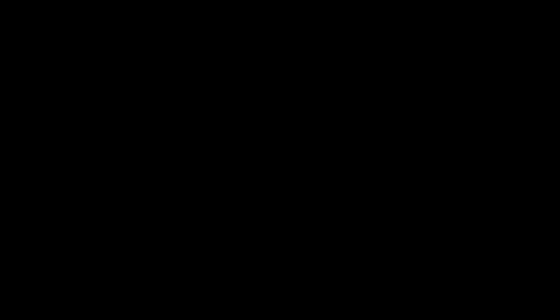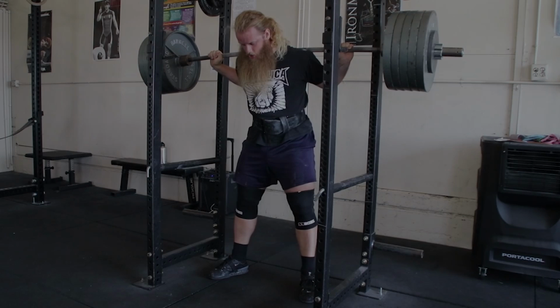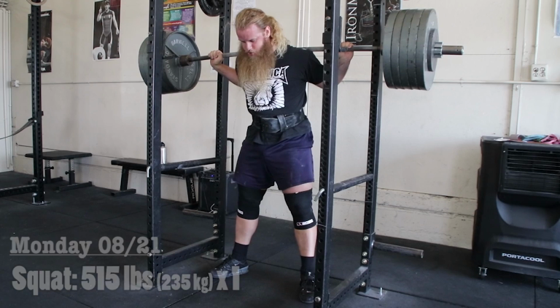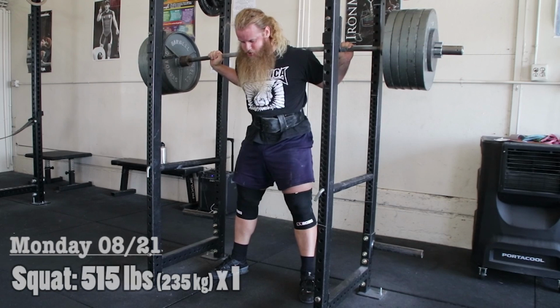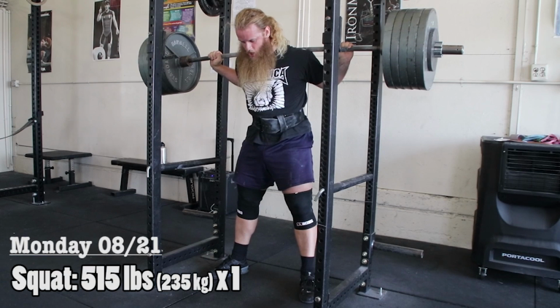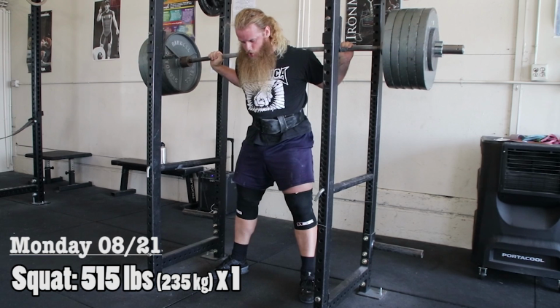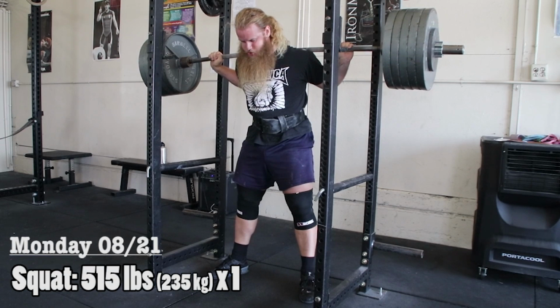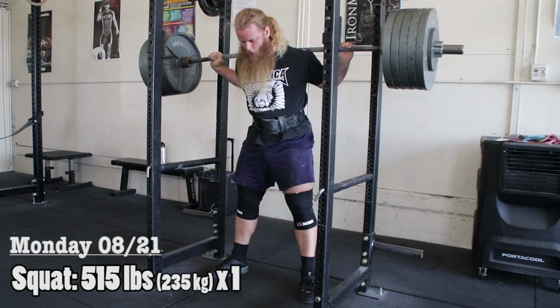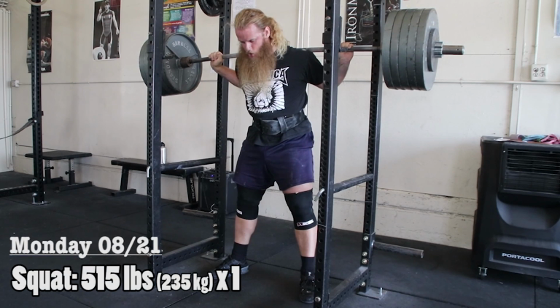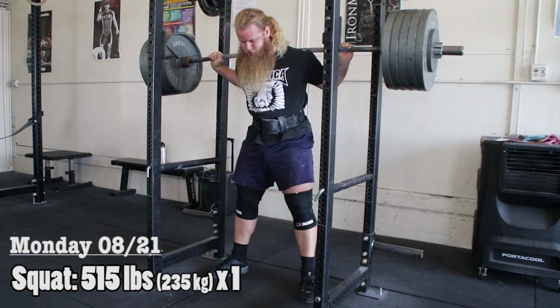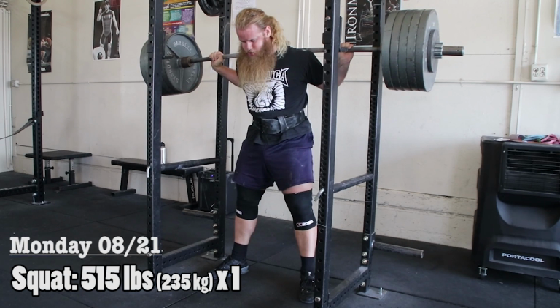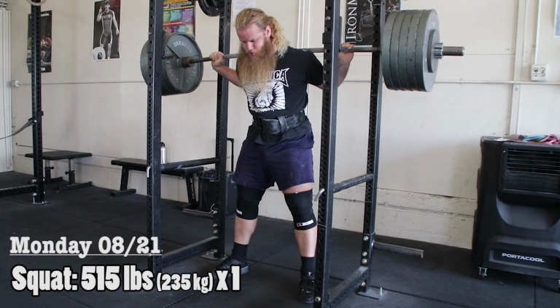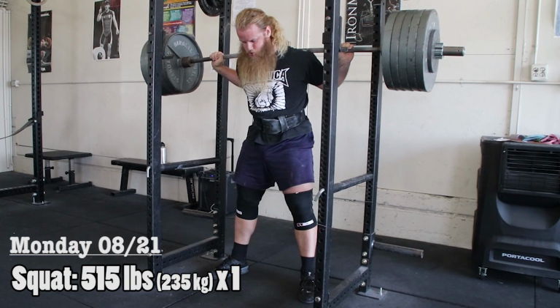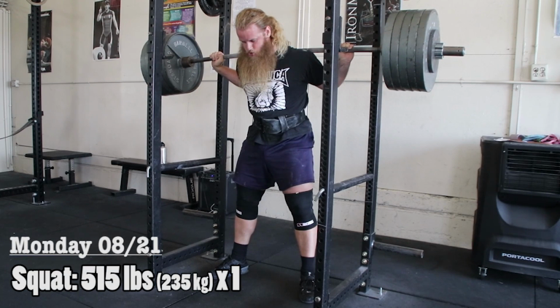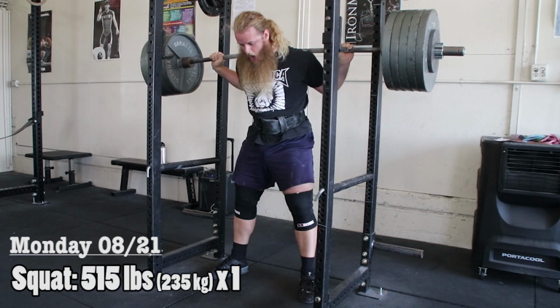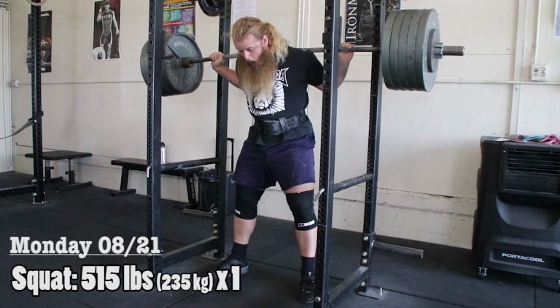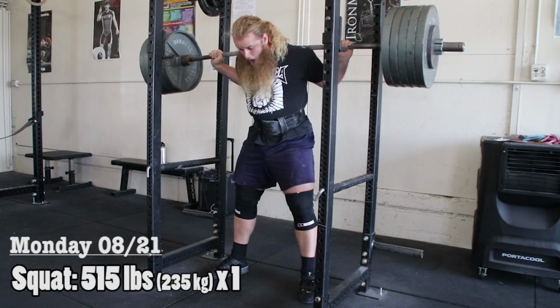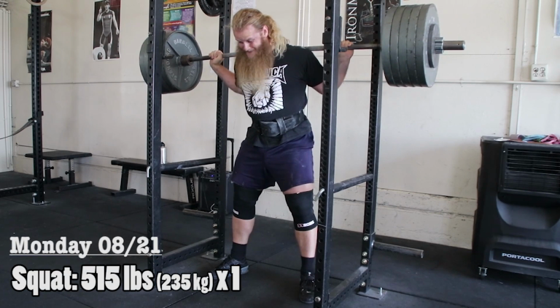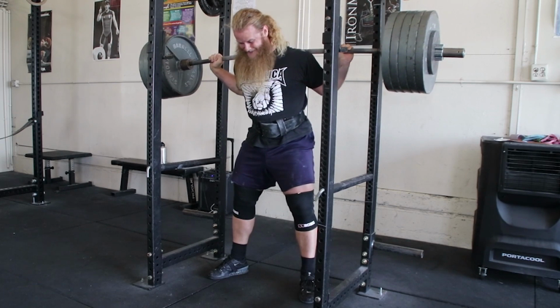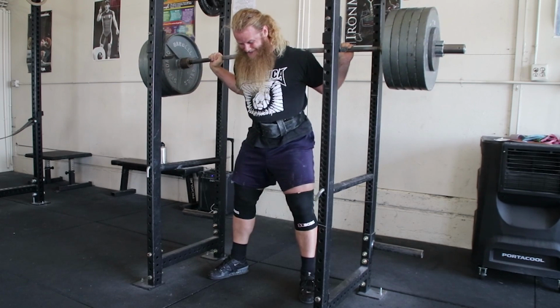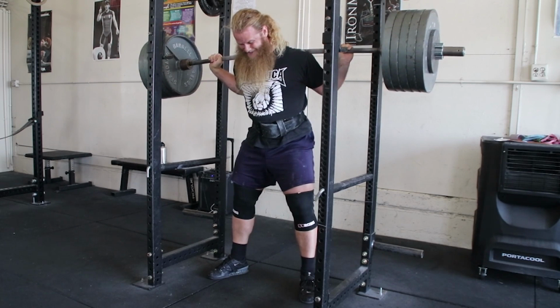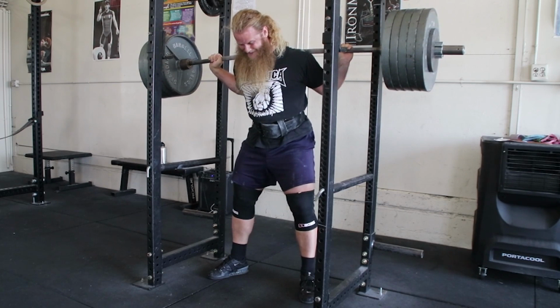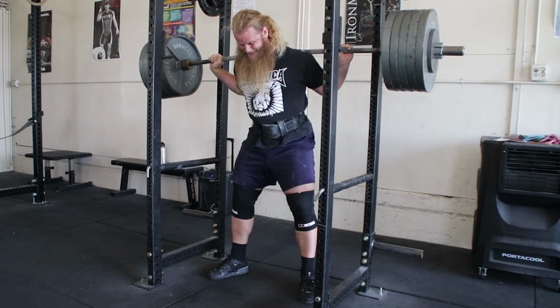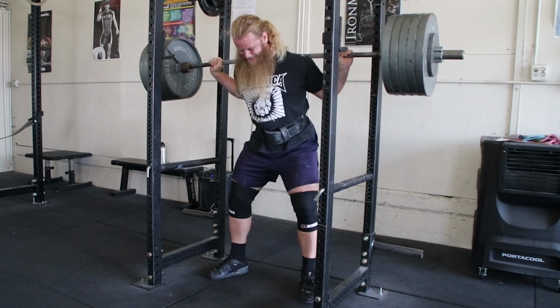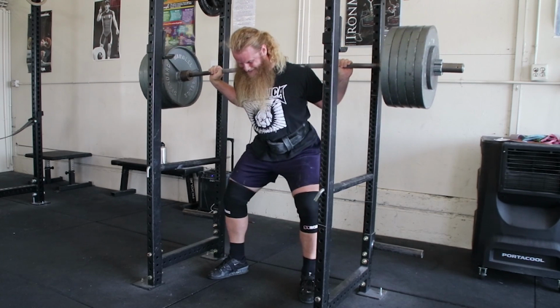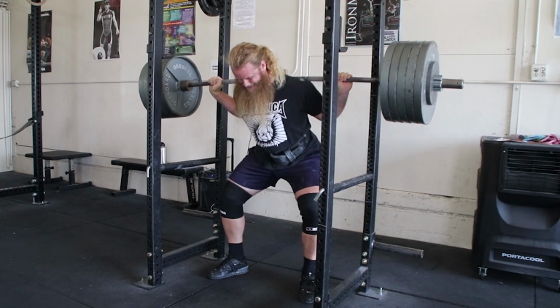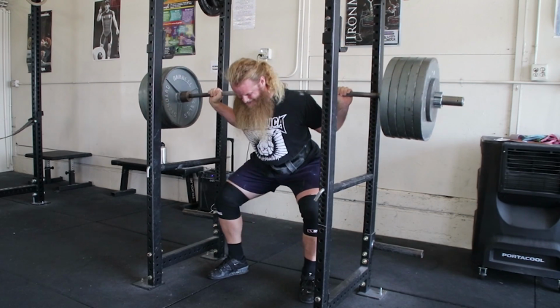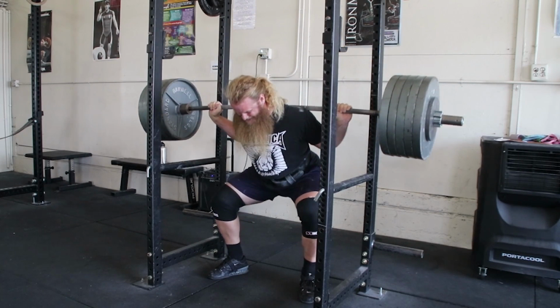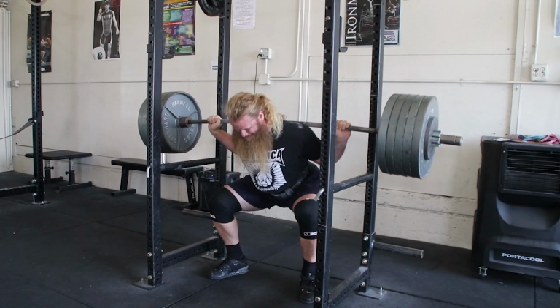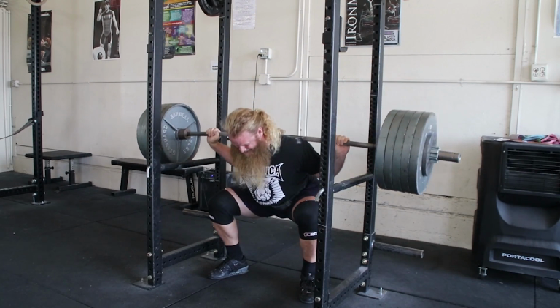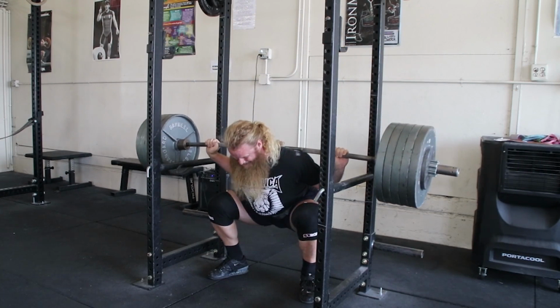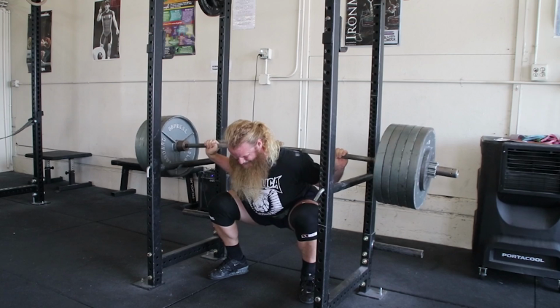Hey everyone, Alan Thrall here to talk about deload weeks and how my coach Austin Baraki programs mine.